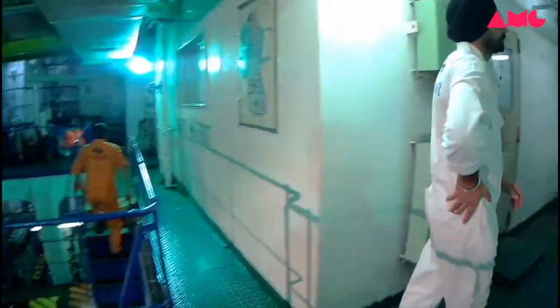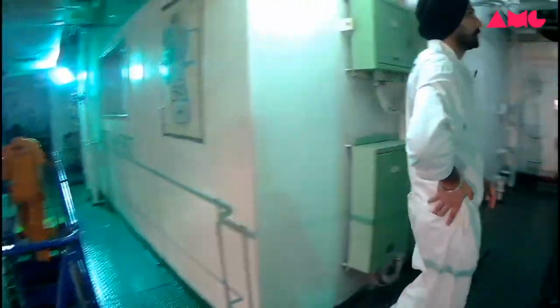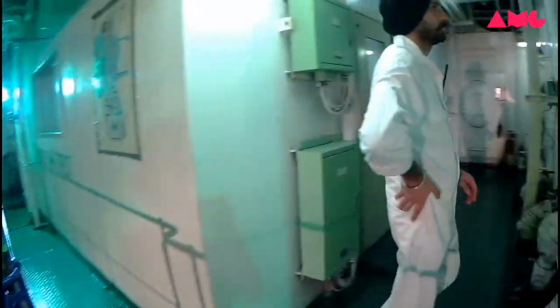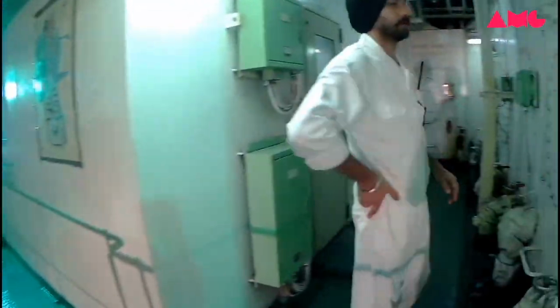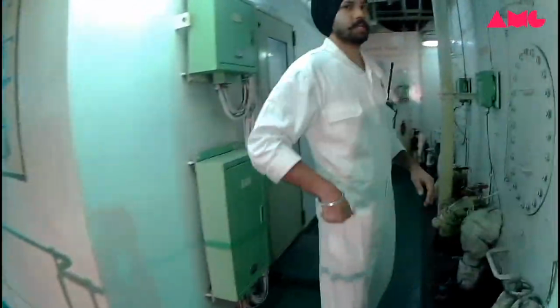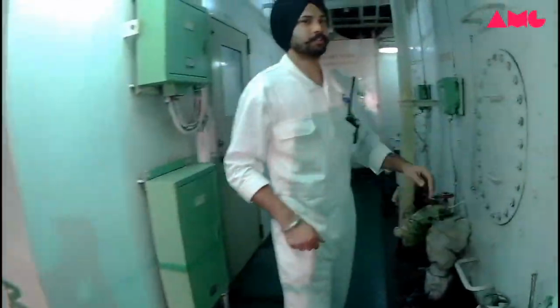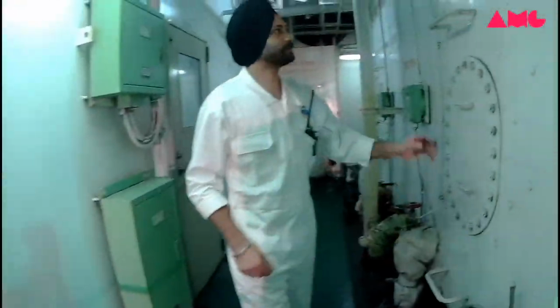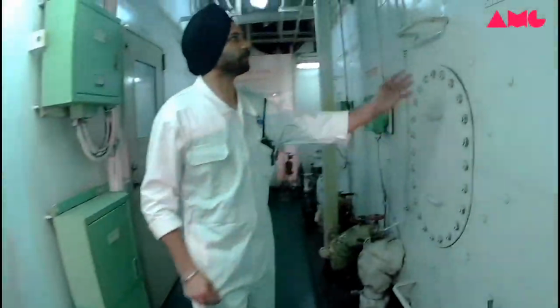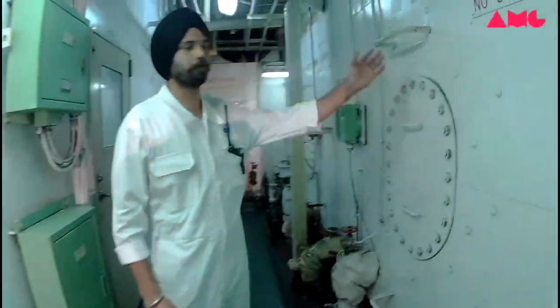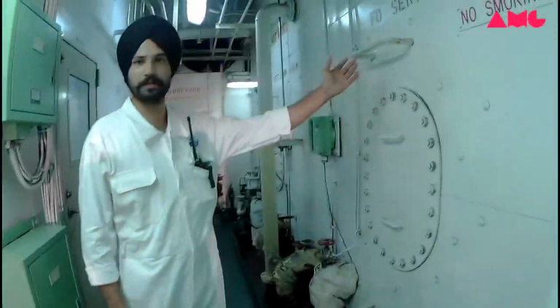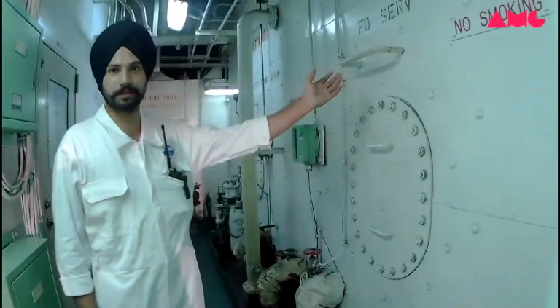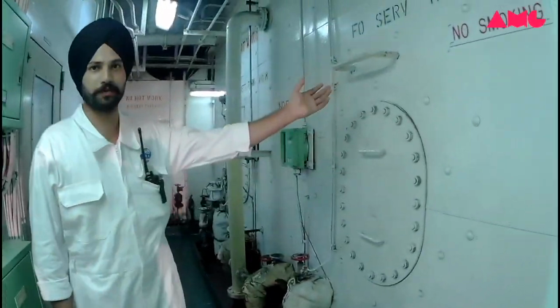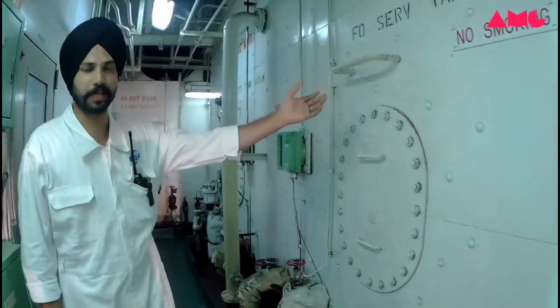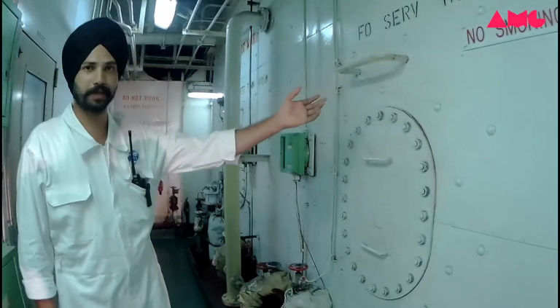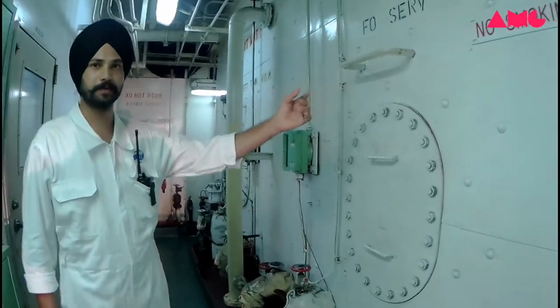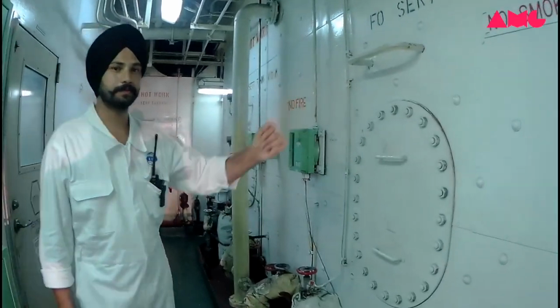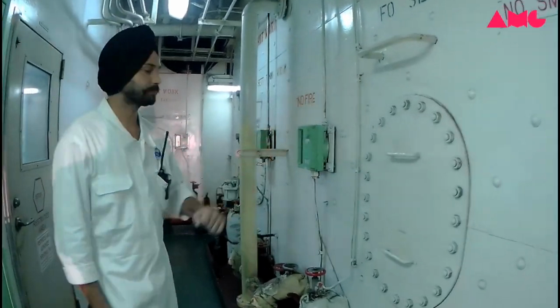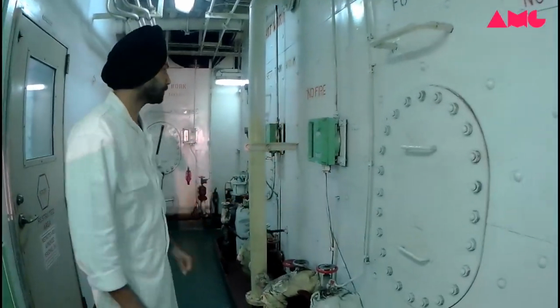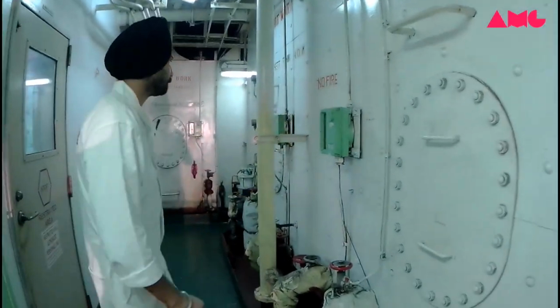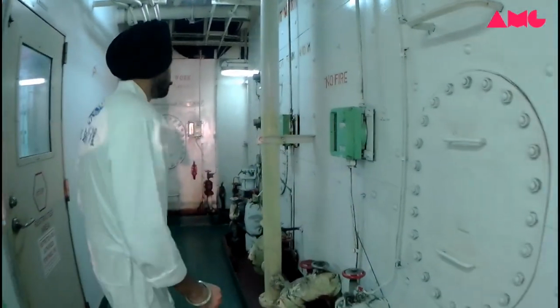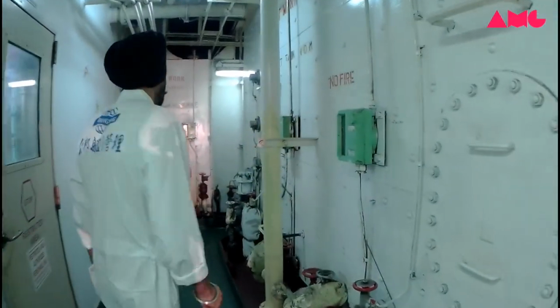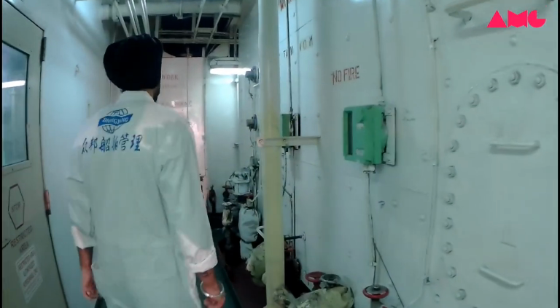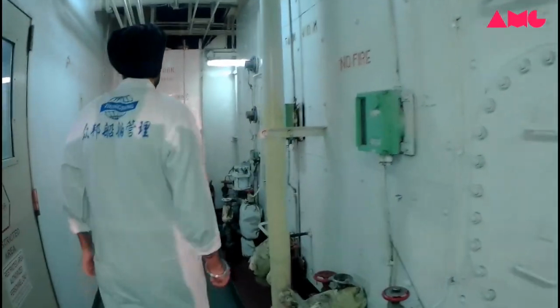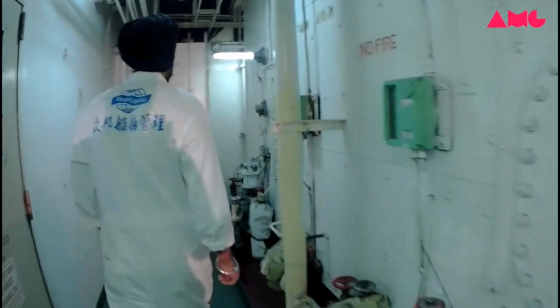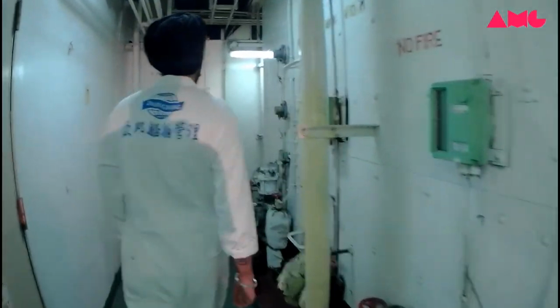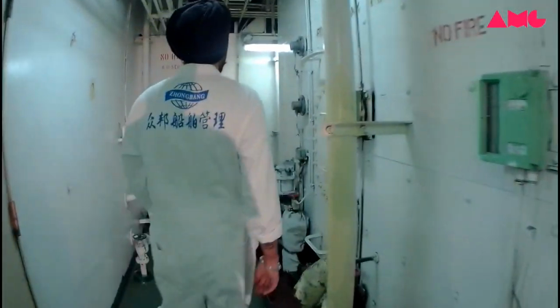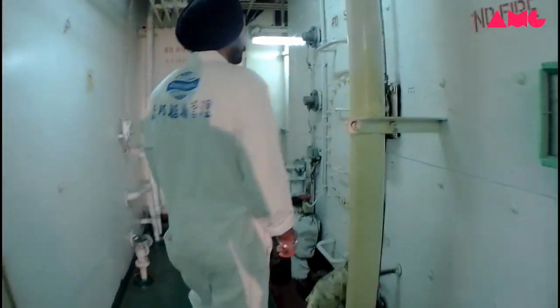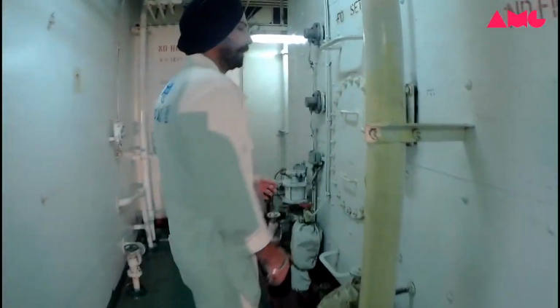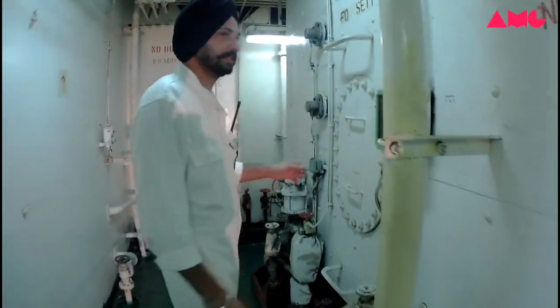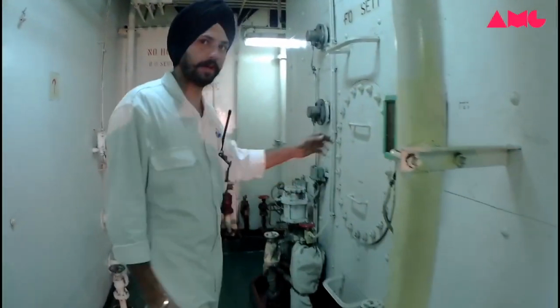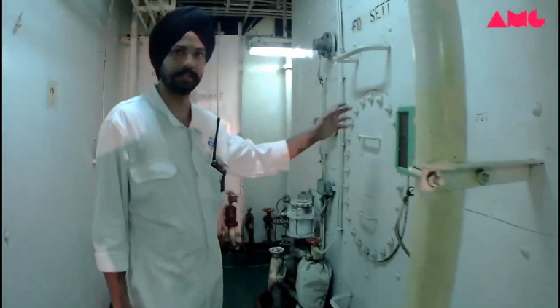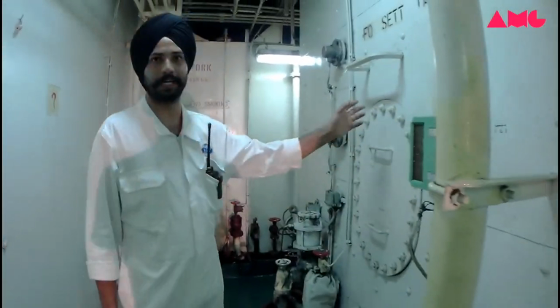And here is the fuel oil service tank and the settling tank.